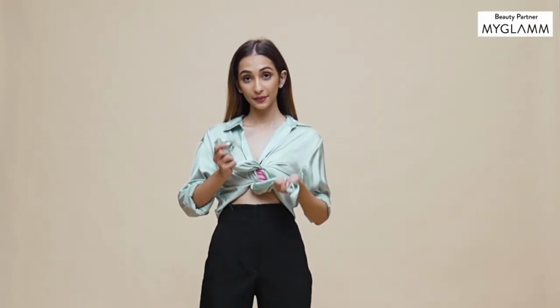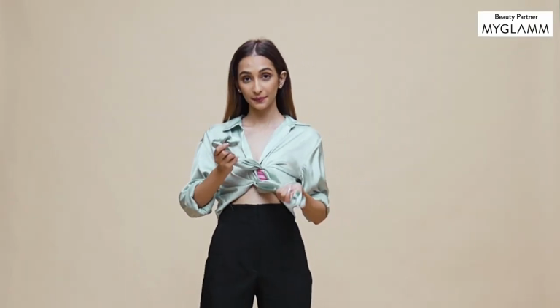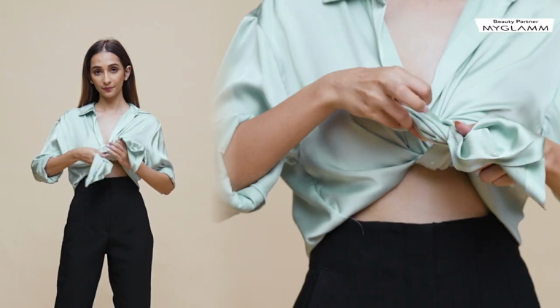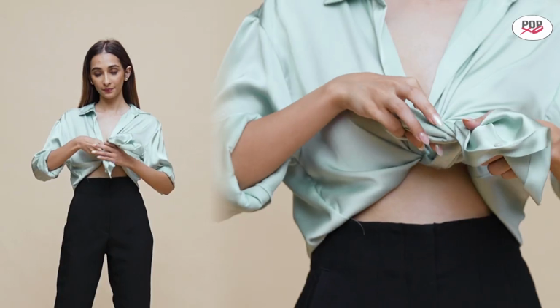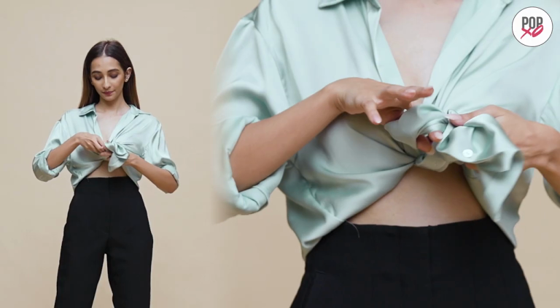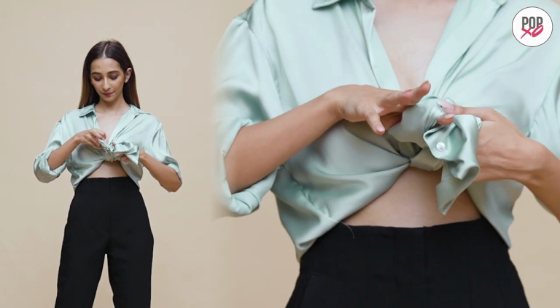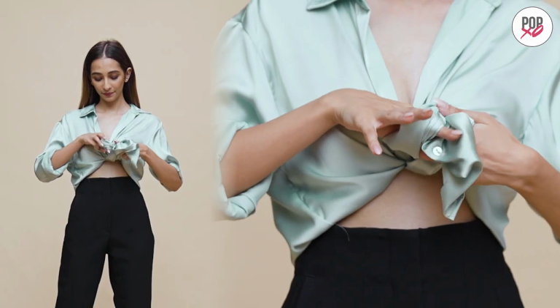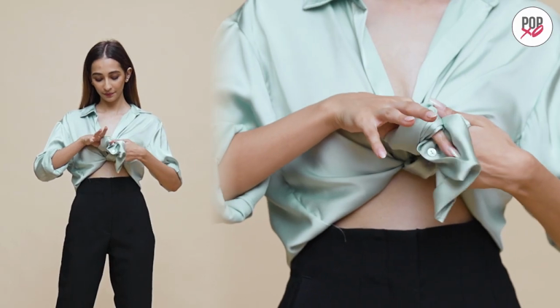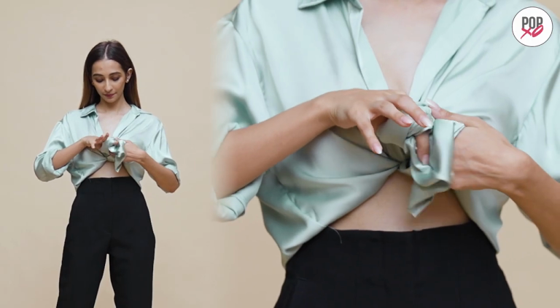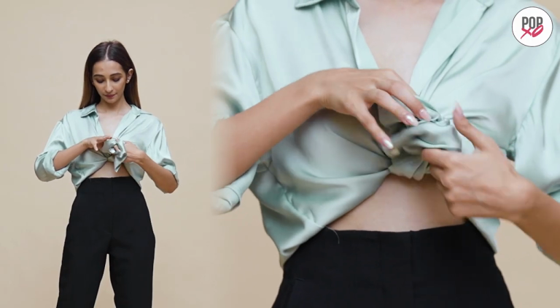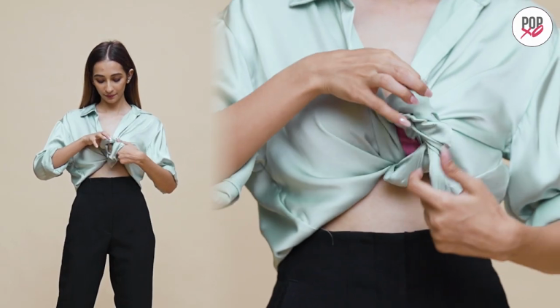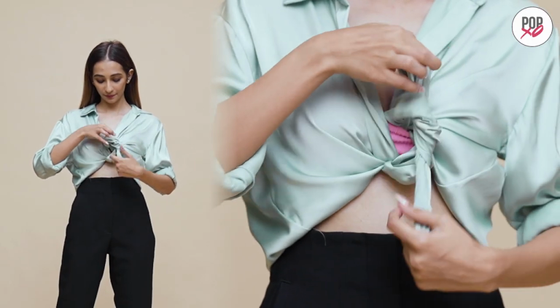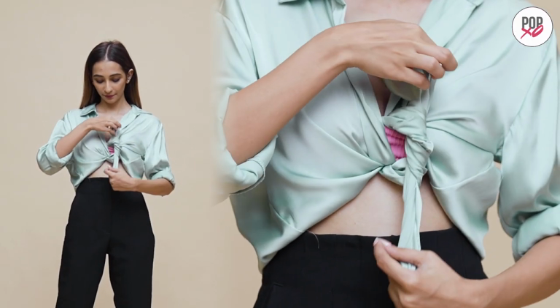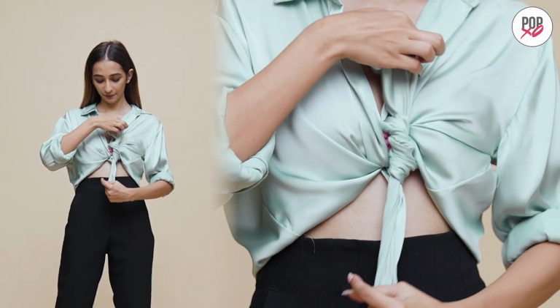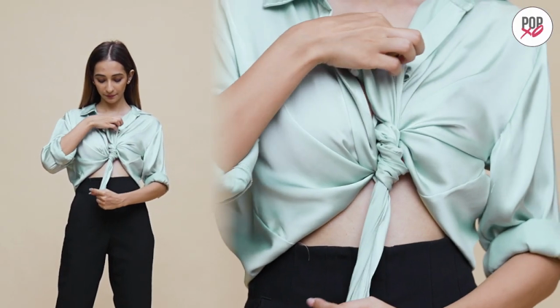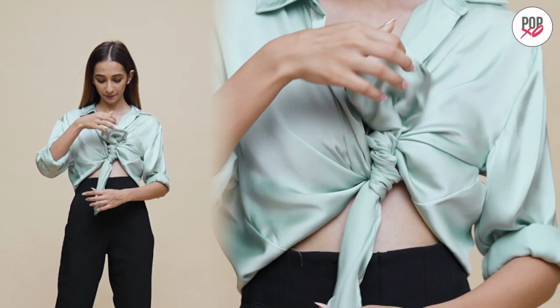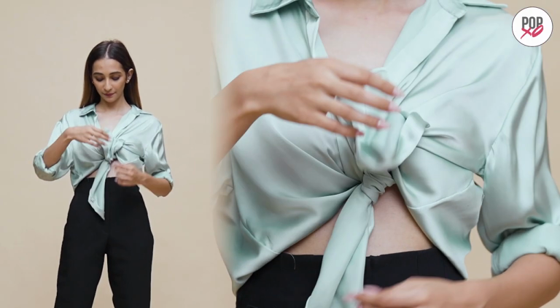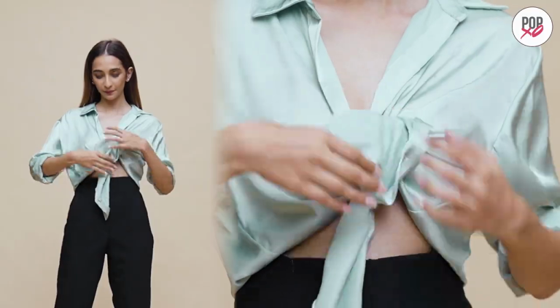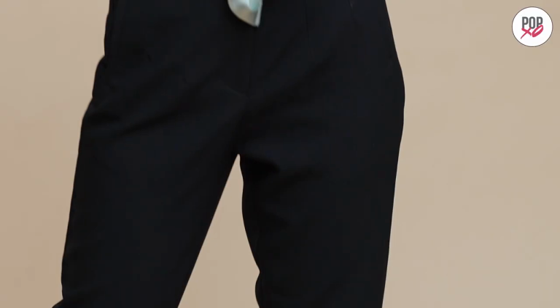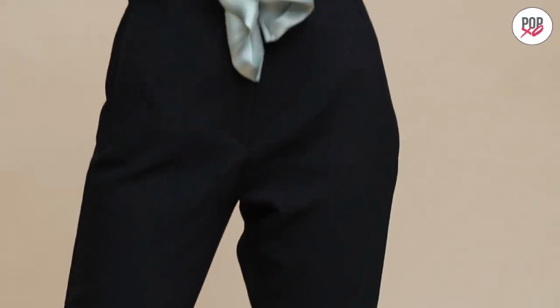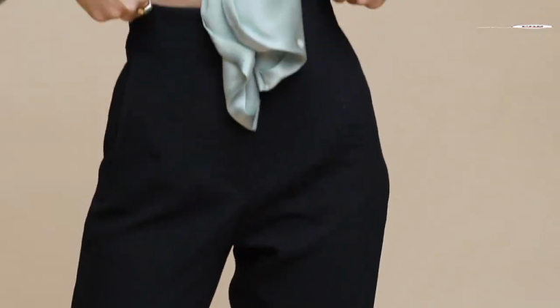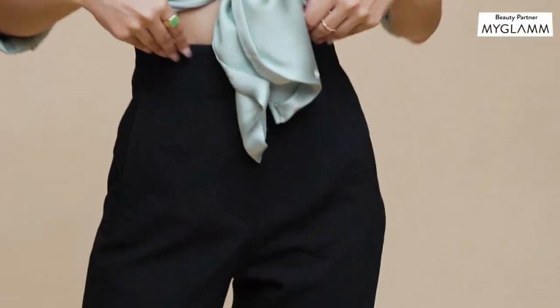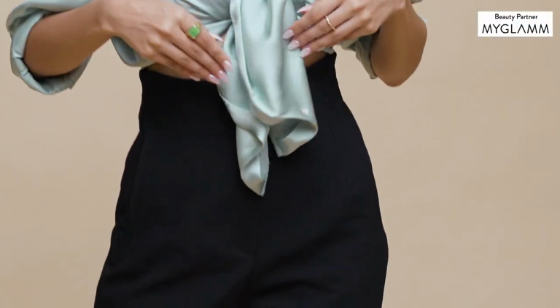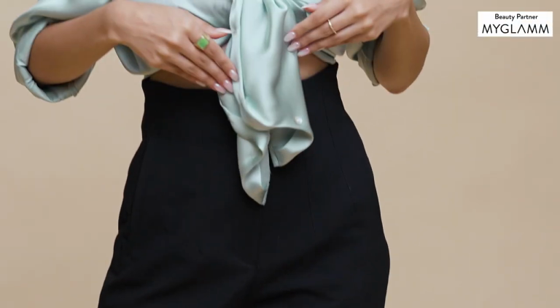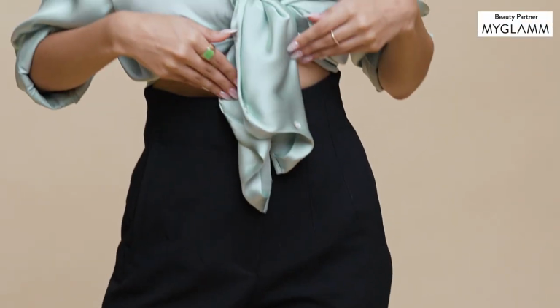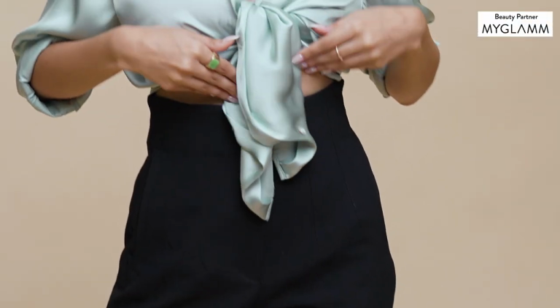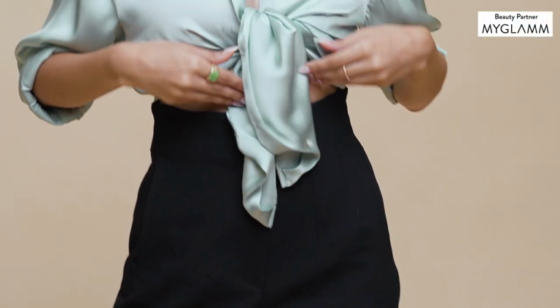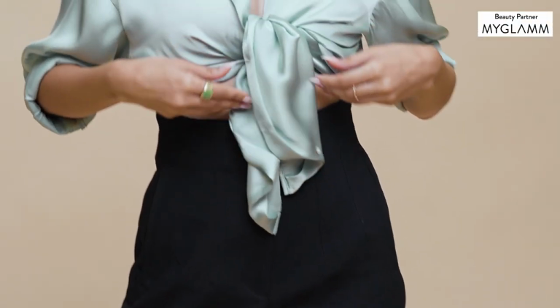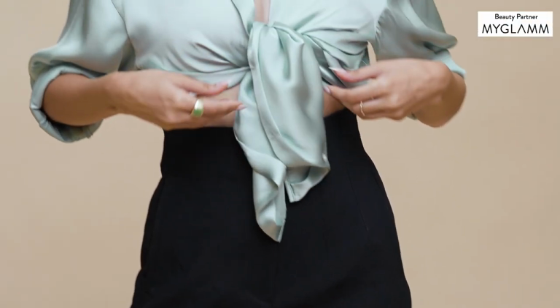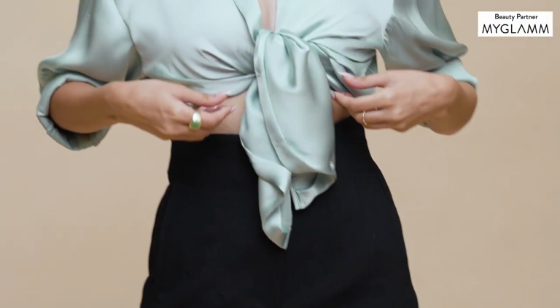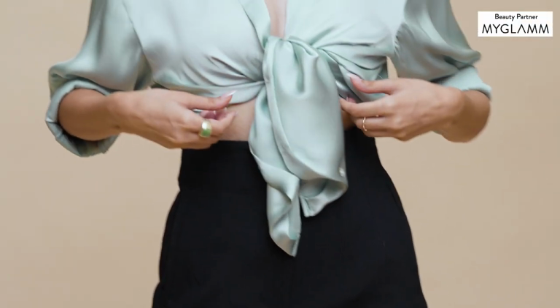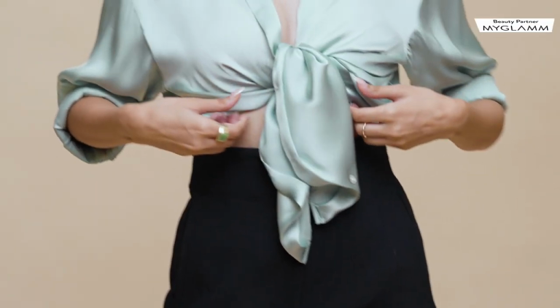Create a knot through the bra and there you have it — a high street crop top look in seconds.